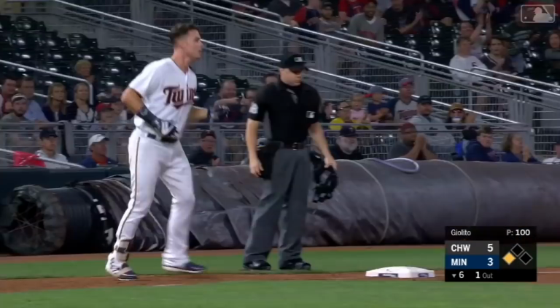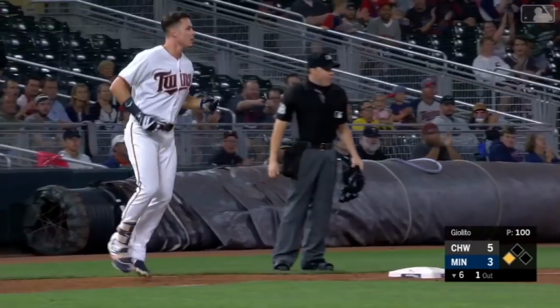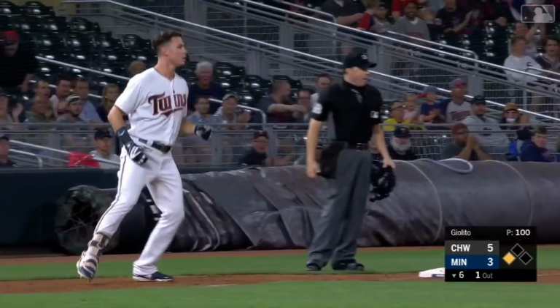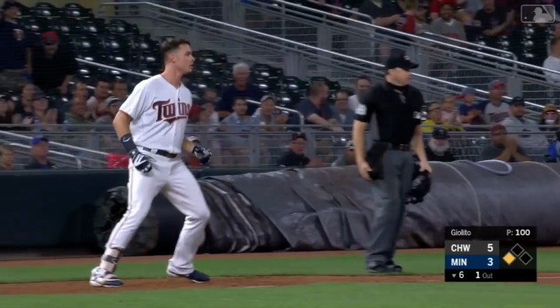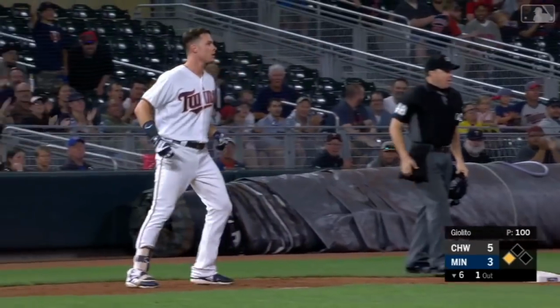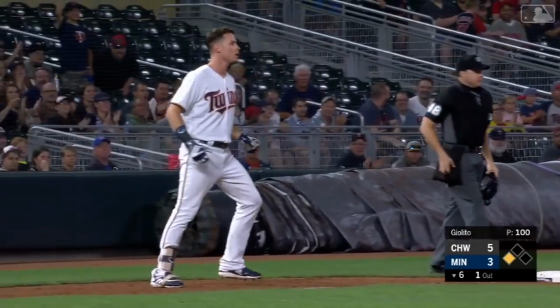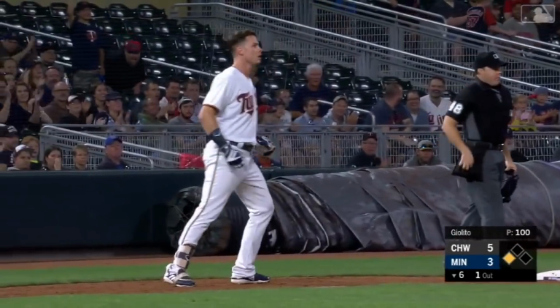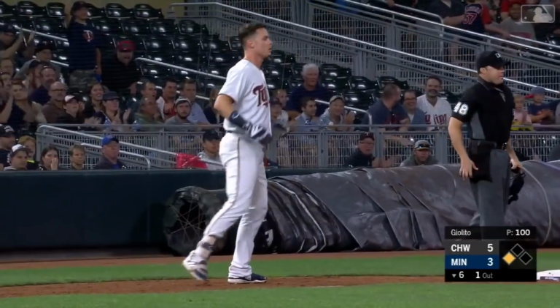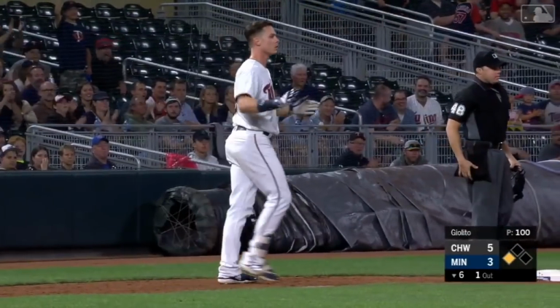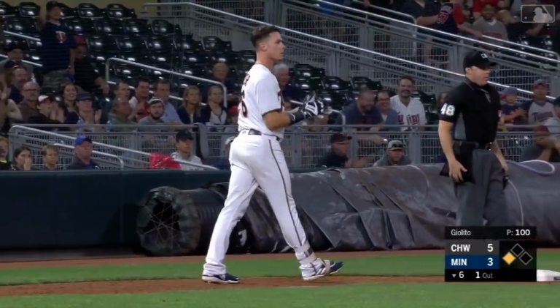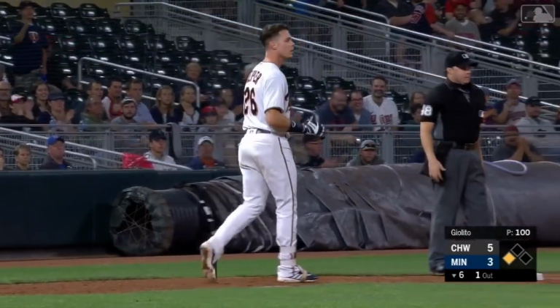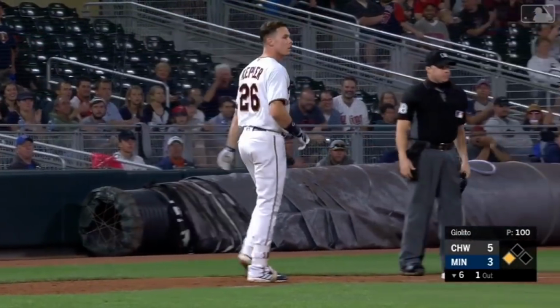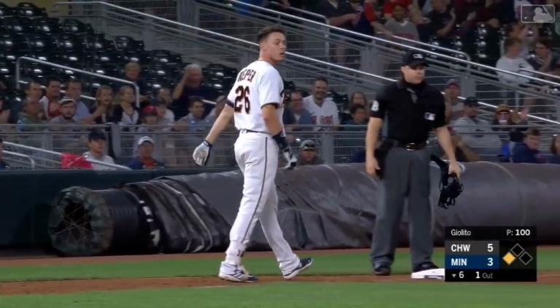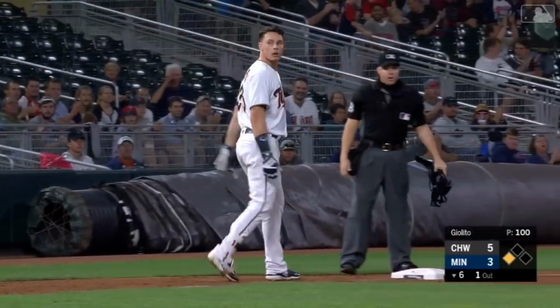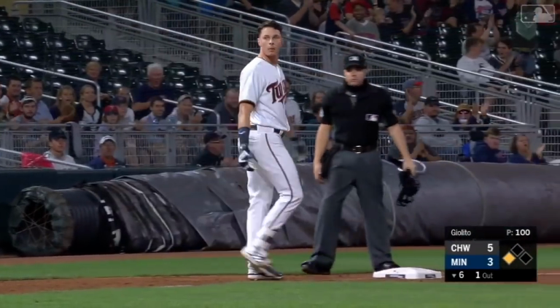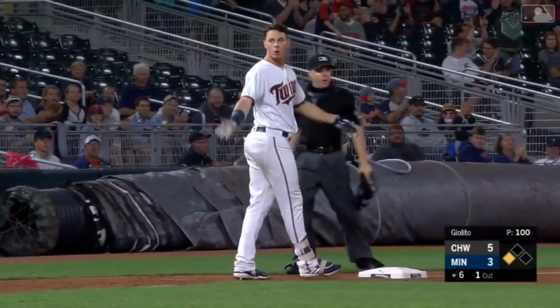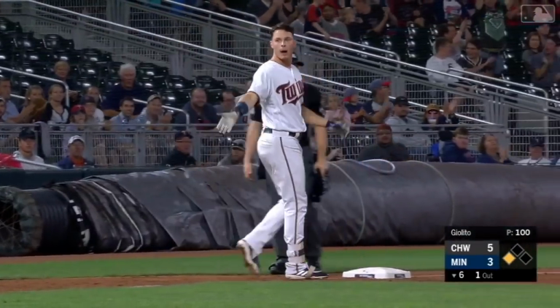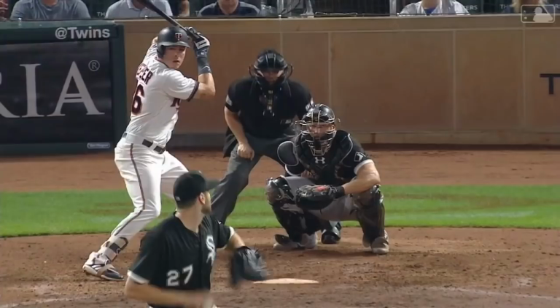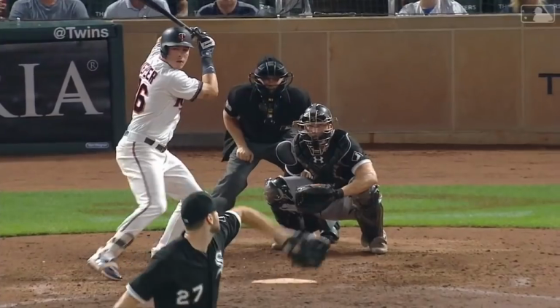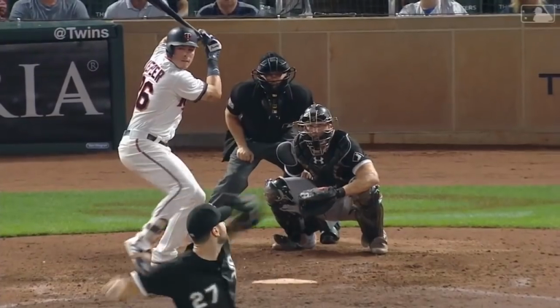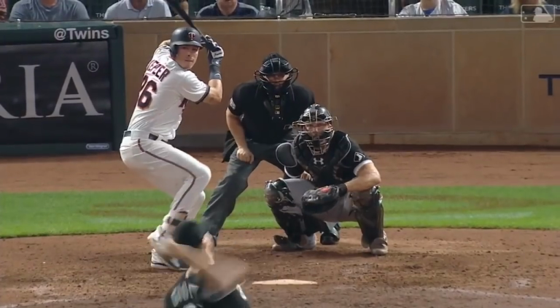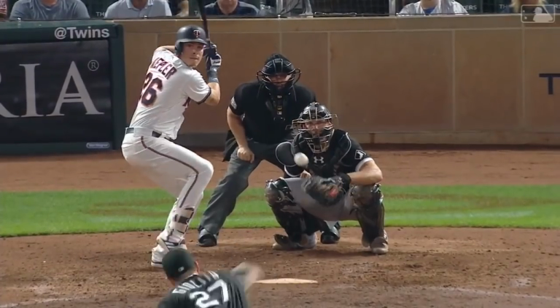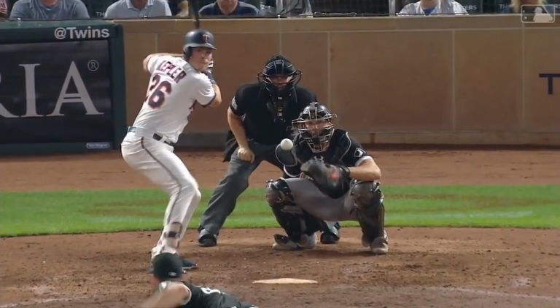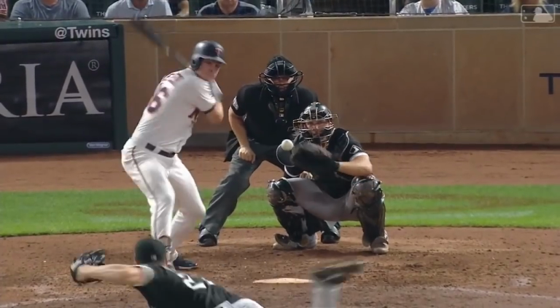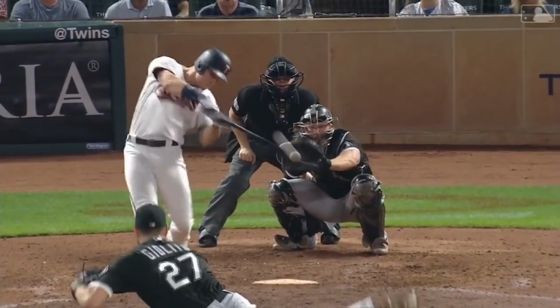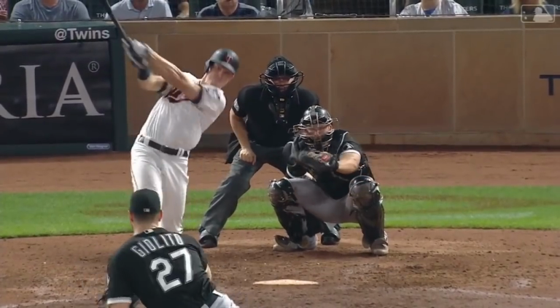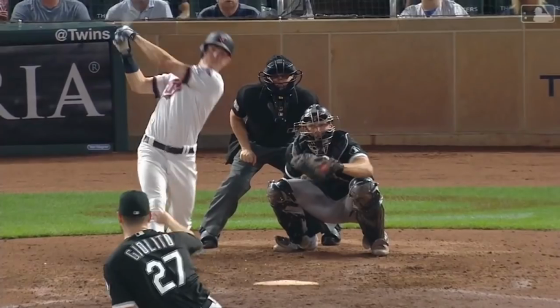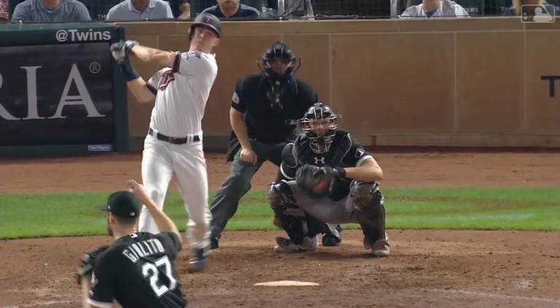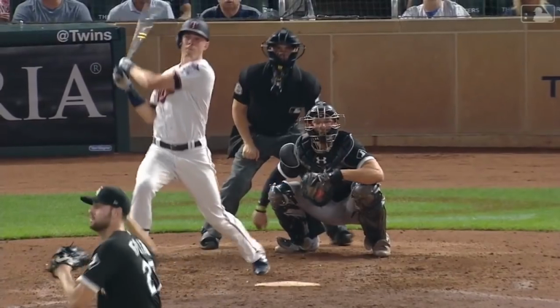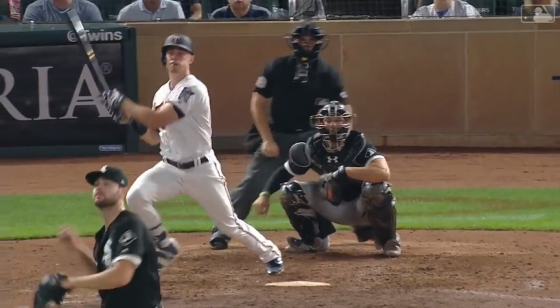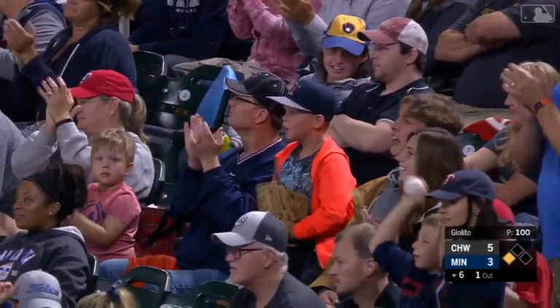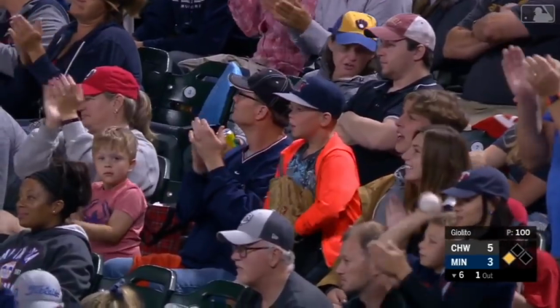With one out here in the sixth. A rocket. That ball was stuck.